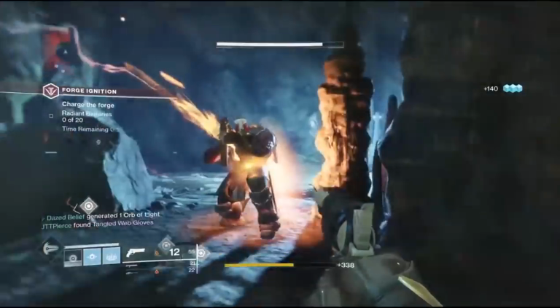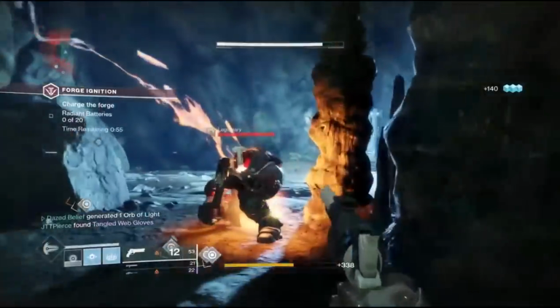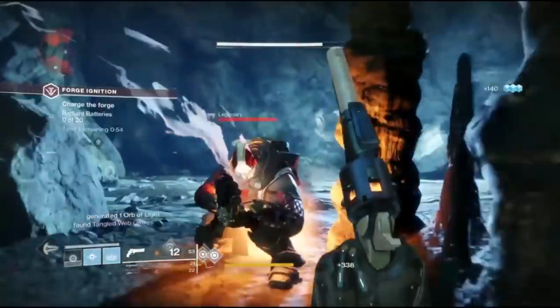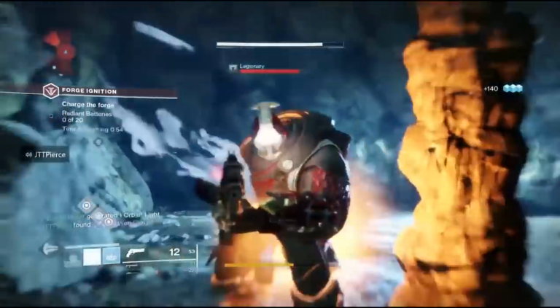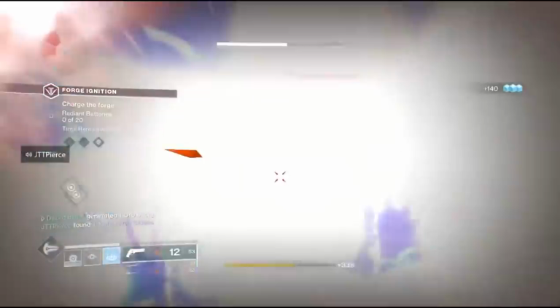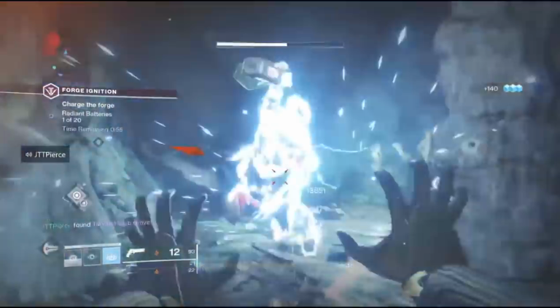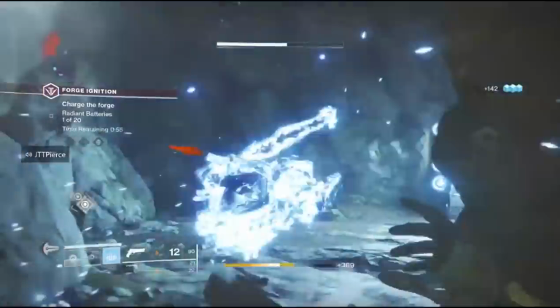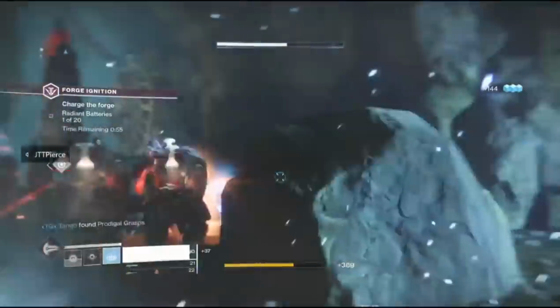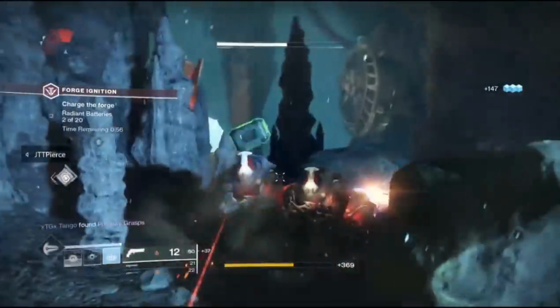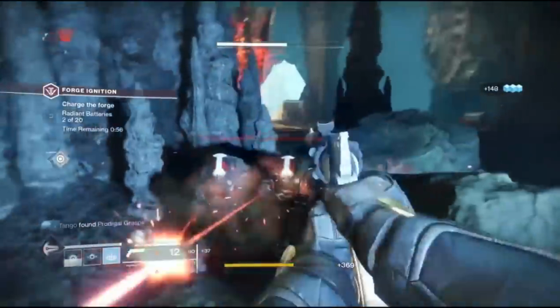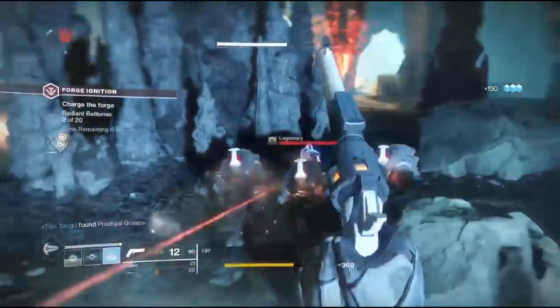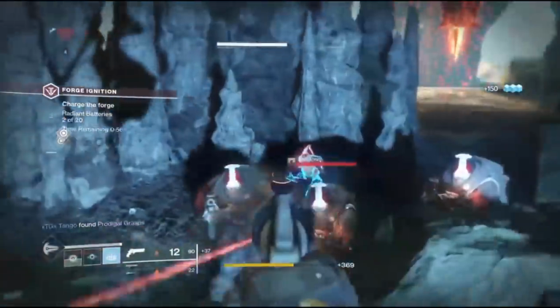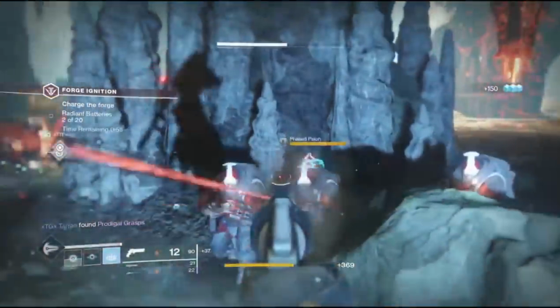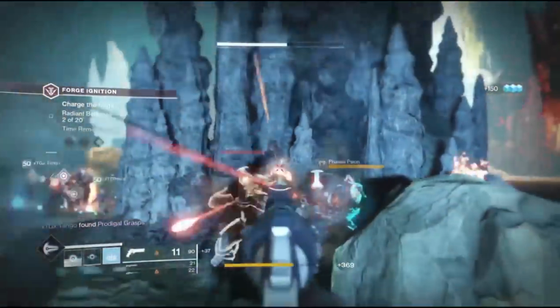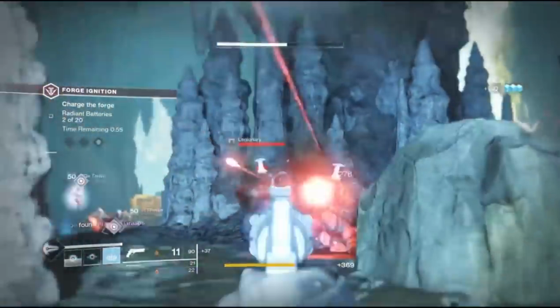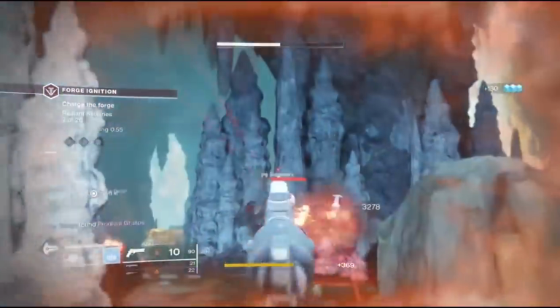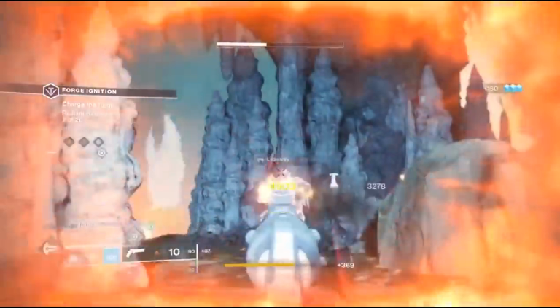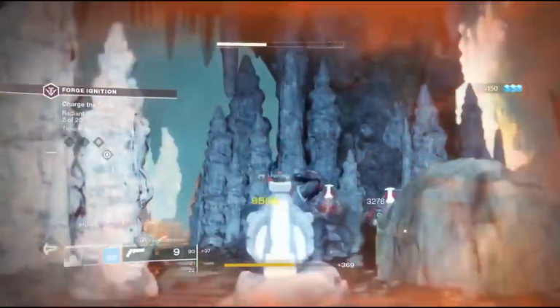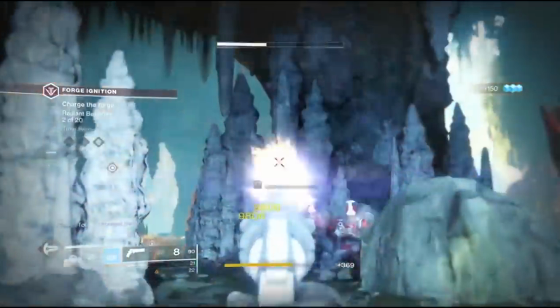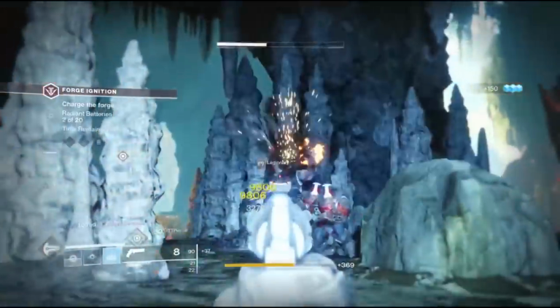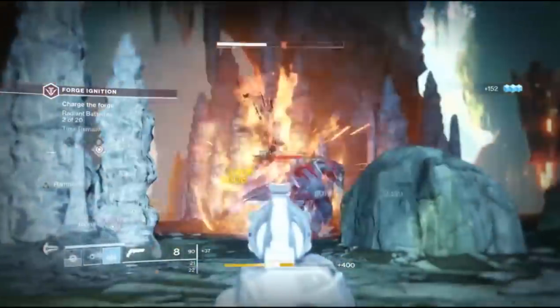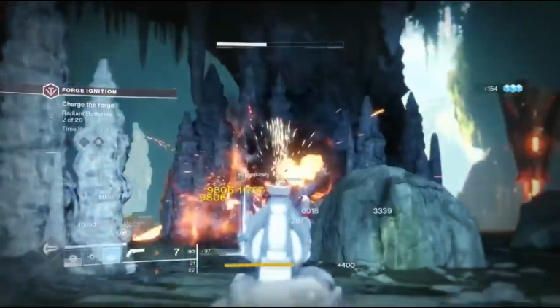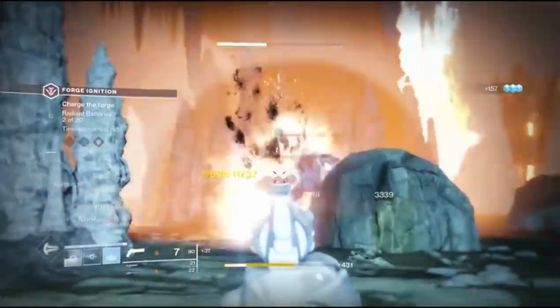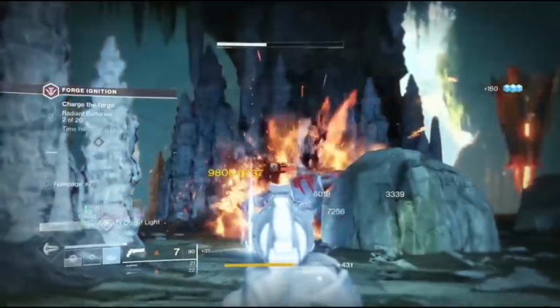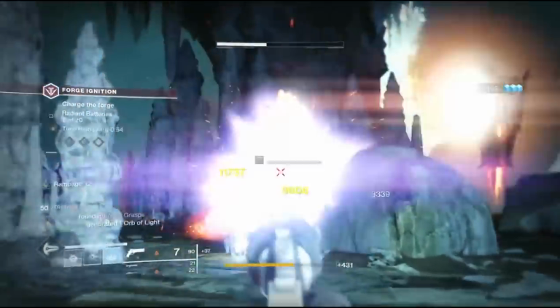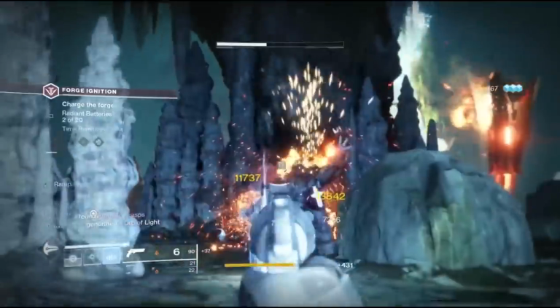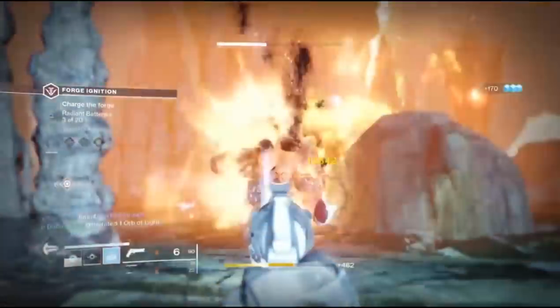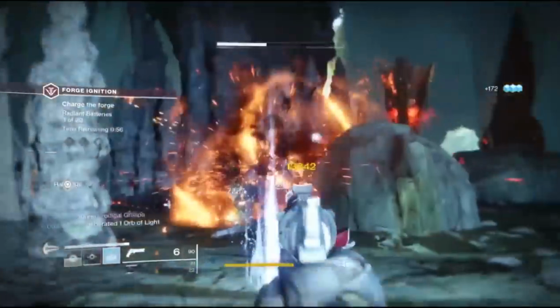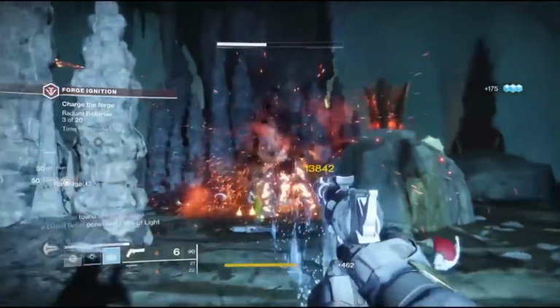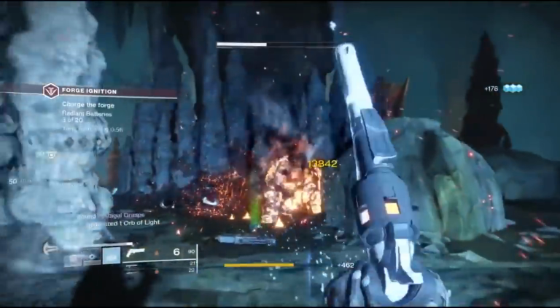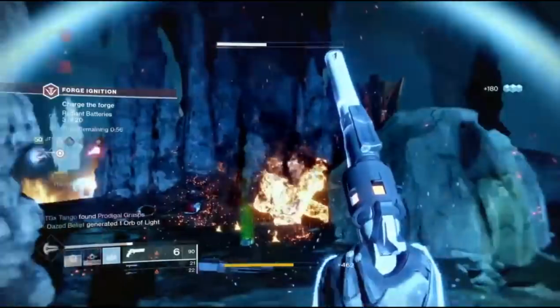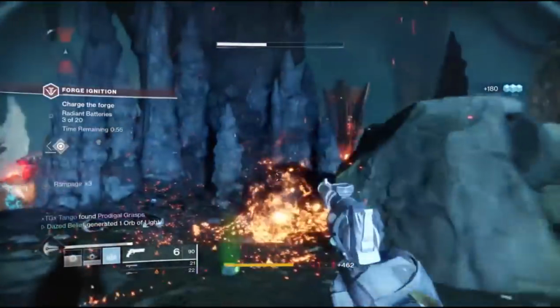These are the three main areas where the adds are coming in from. If you're lower light, an easy strategy is to stack all three players in the cave off in the back right.